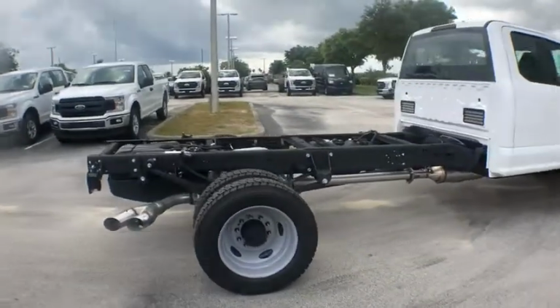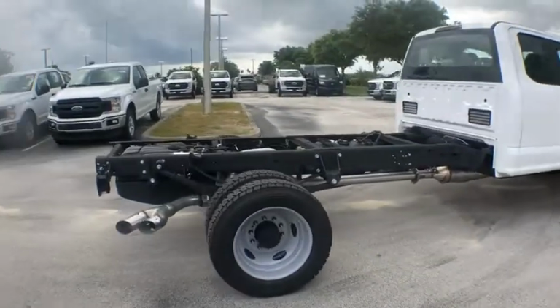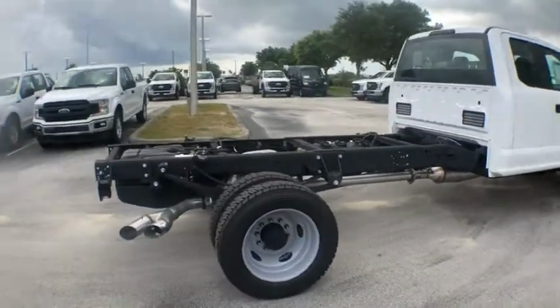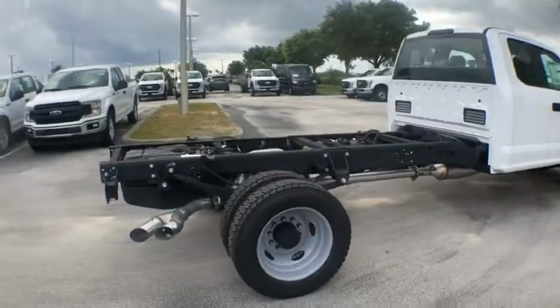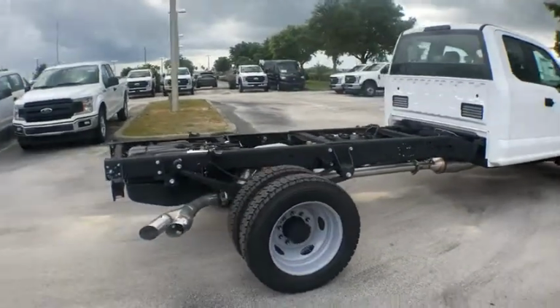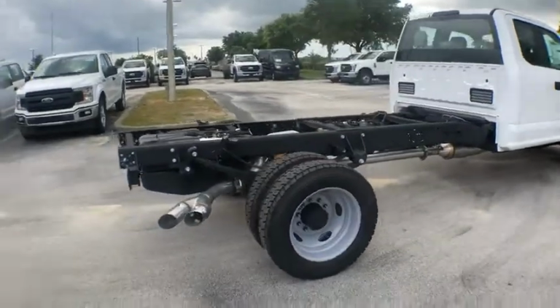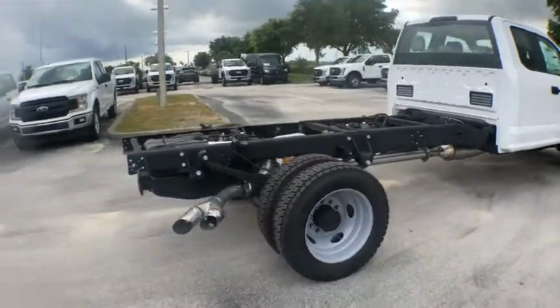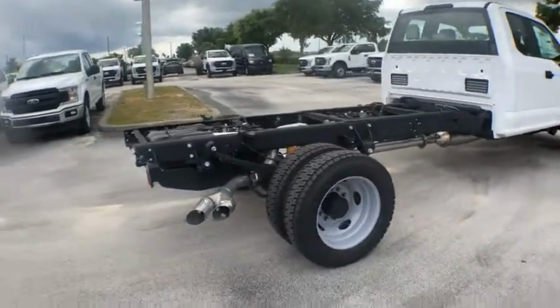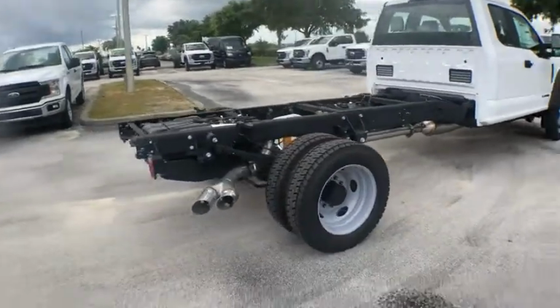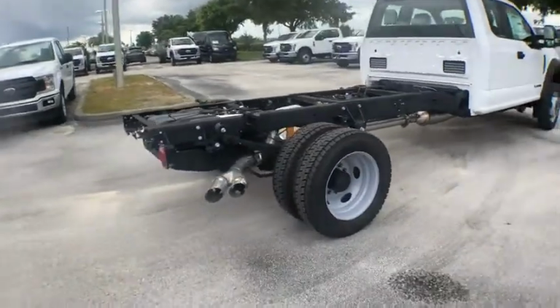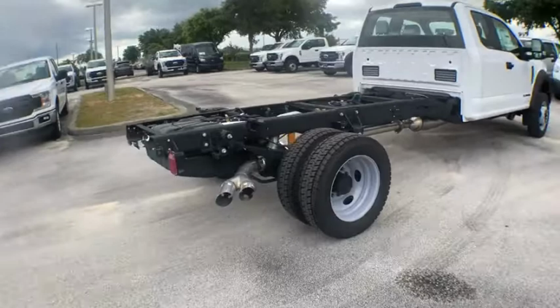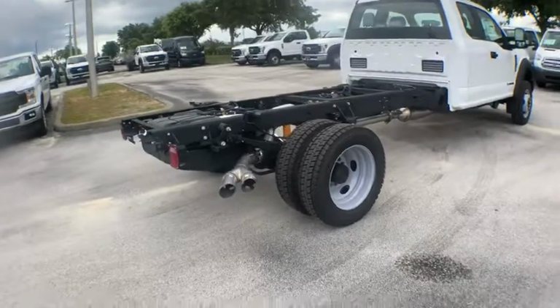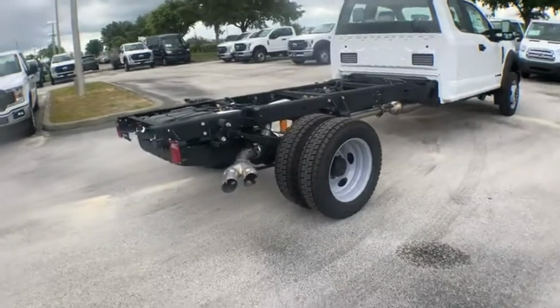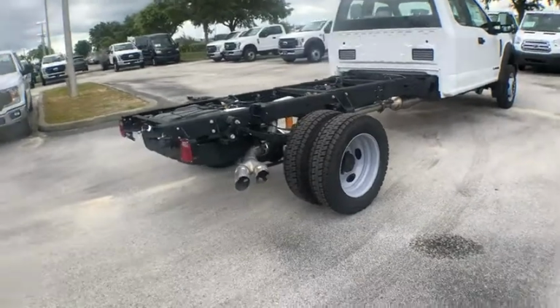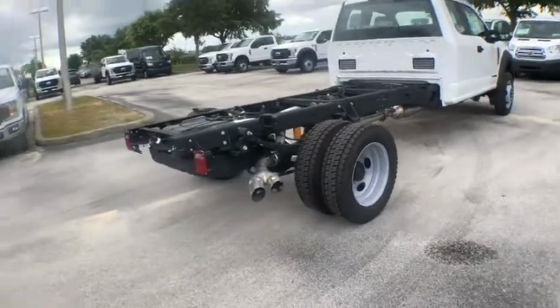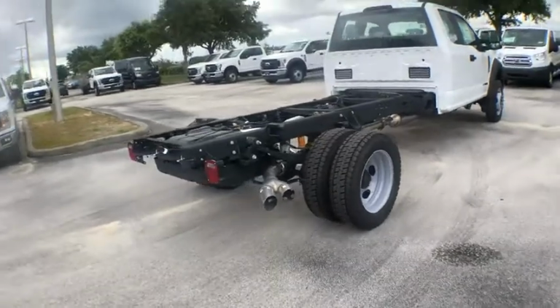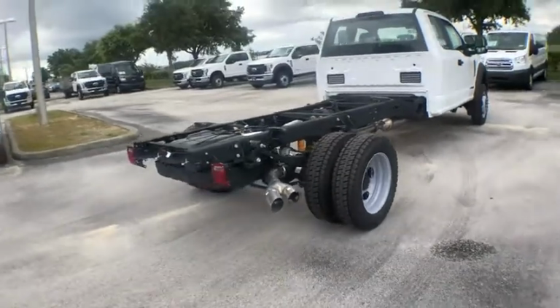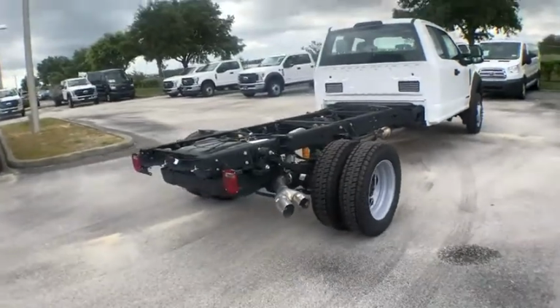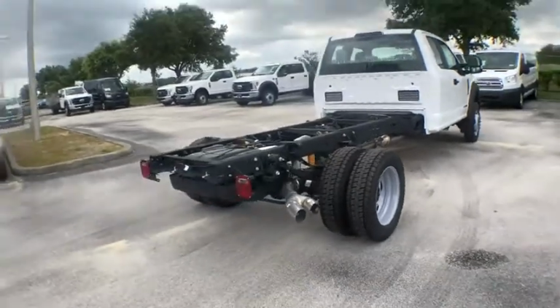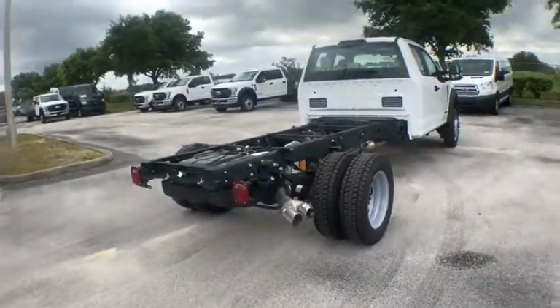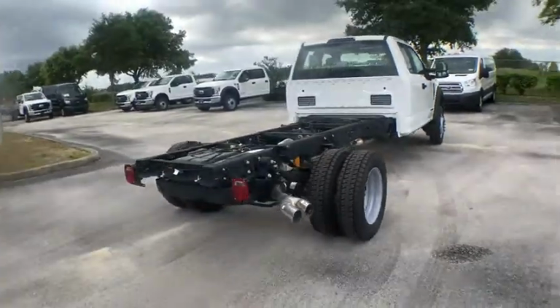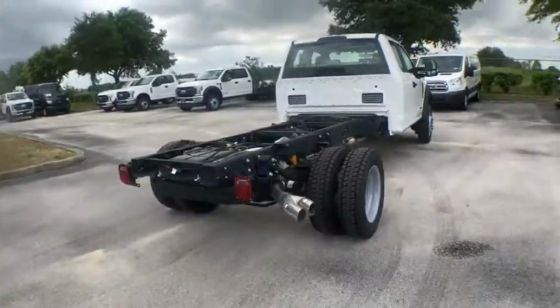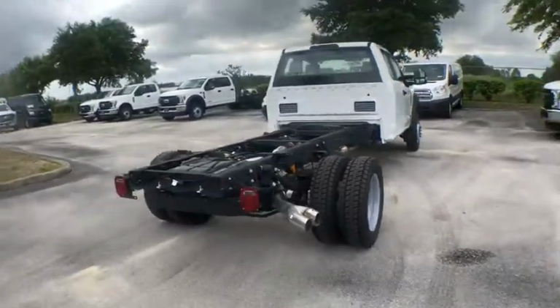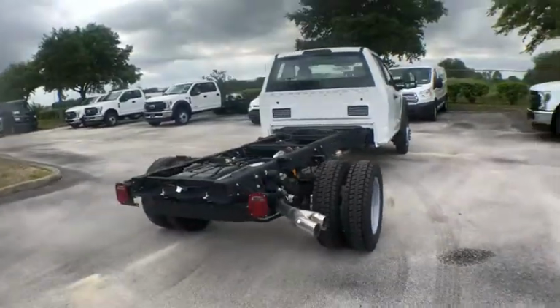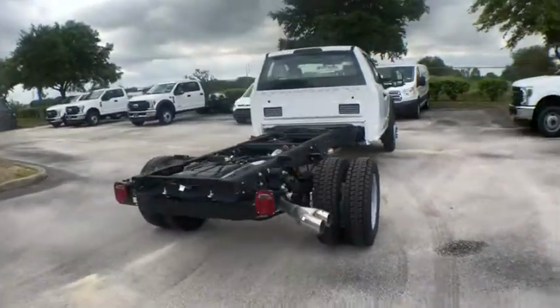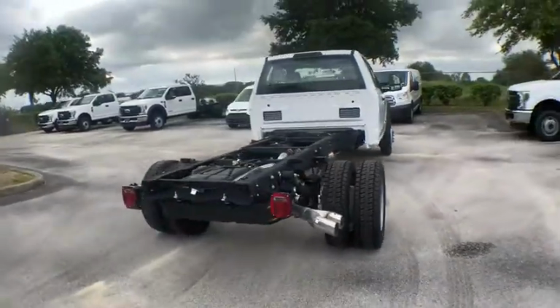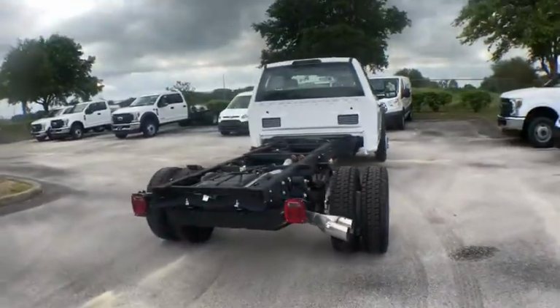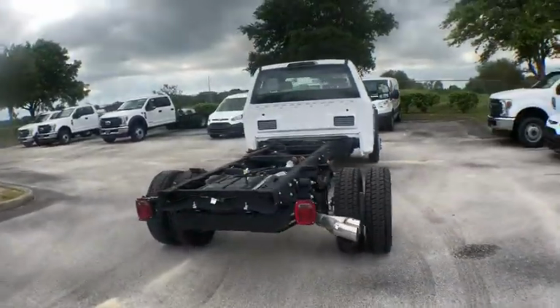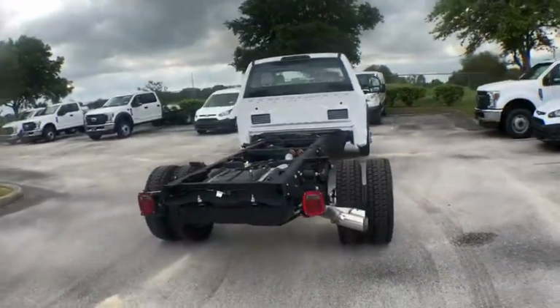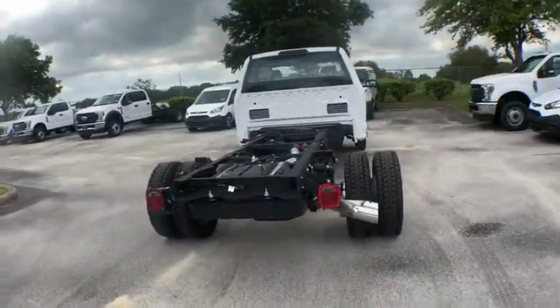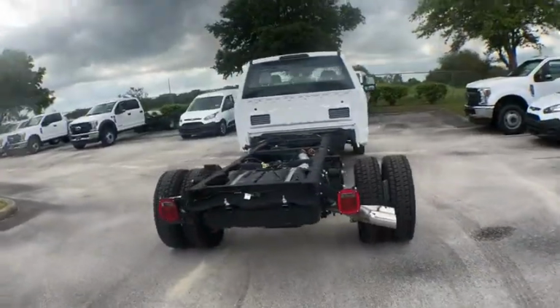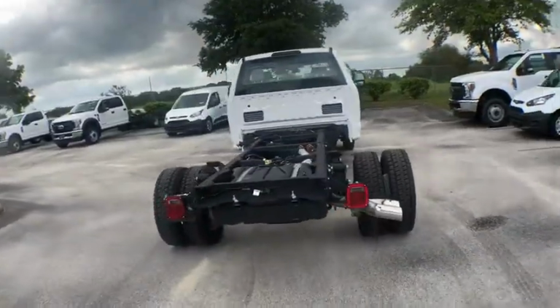Ford F-450 Super Duty. This vehicle has less than 100 miles.